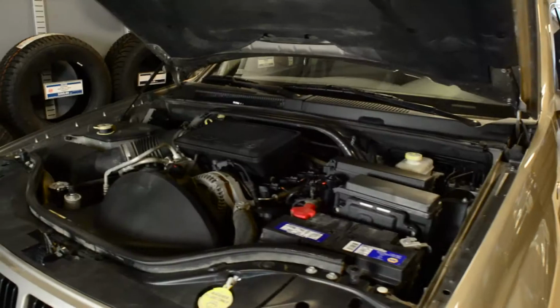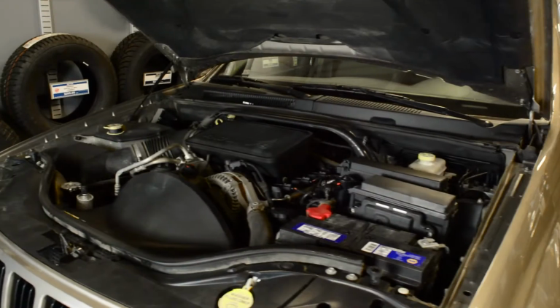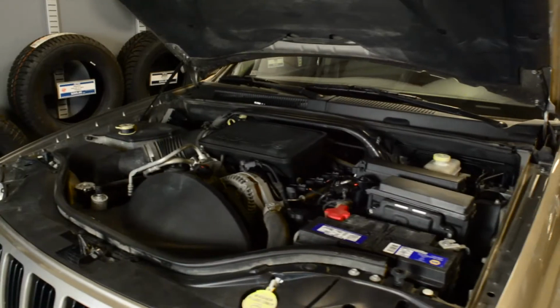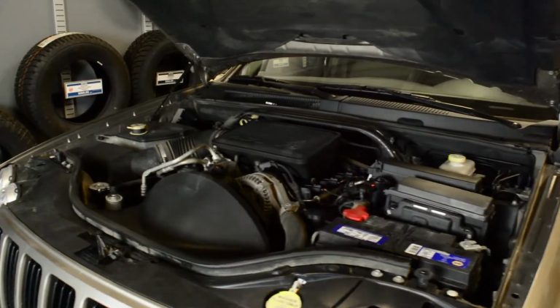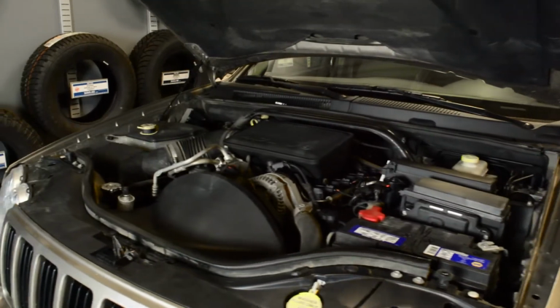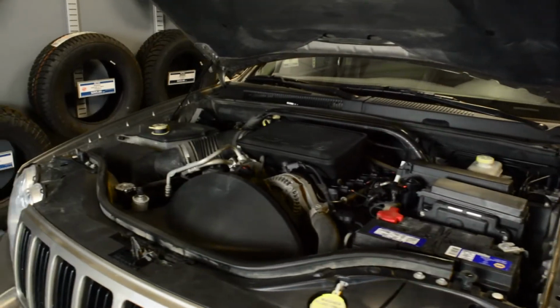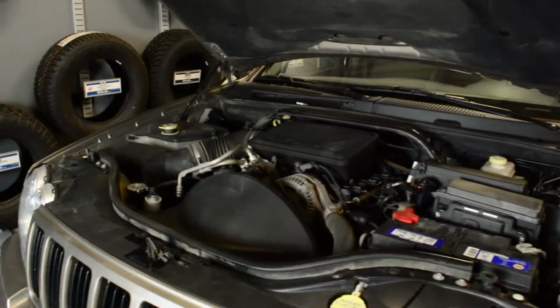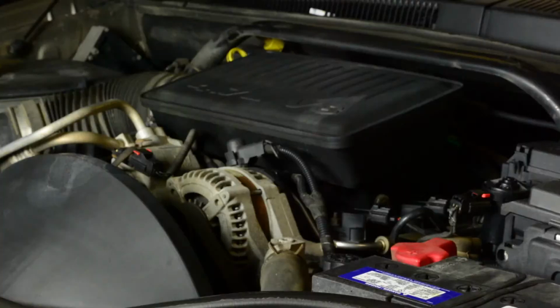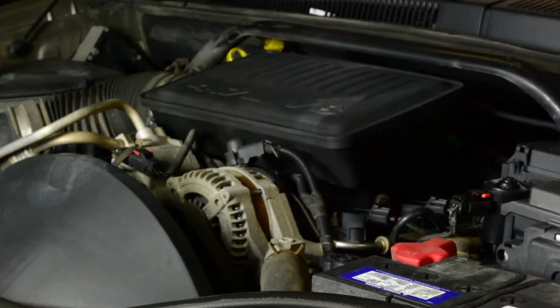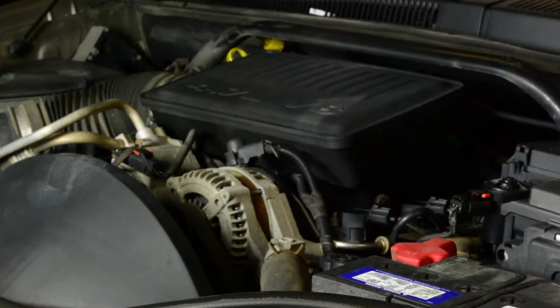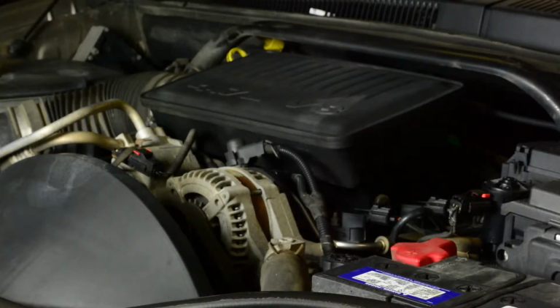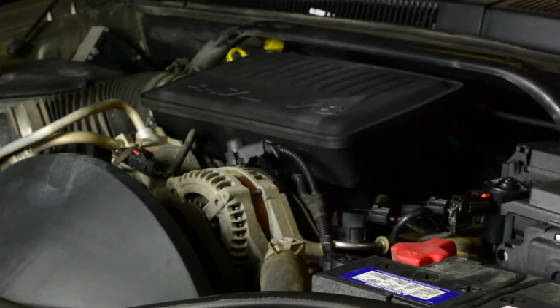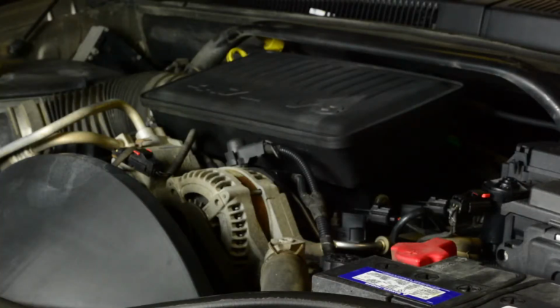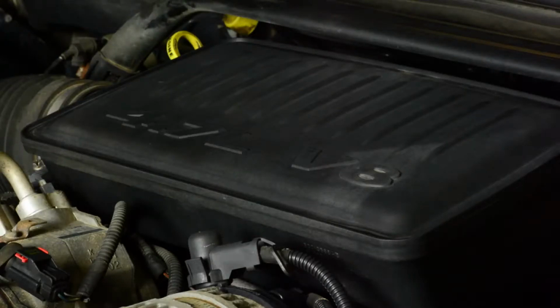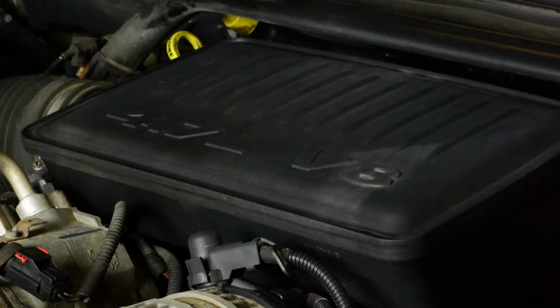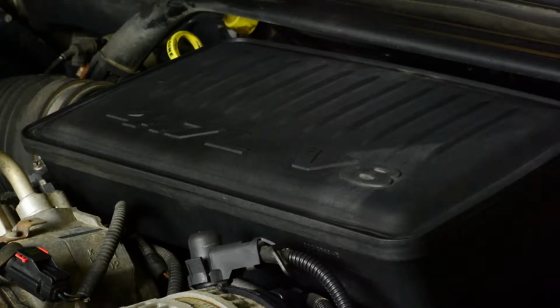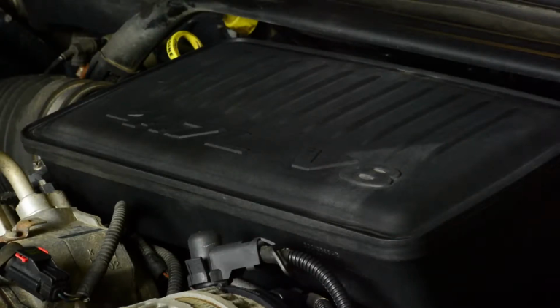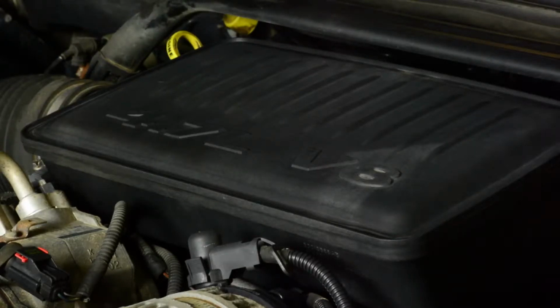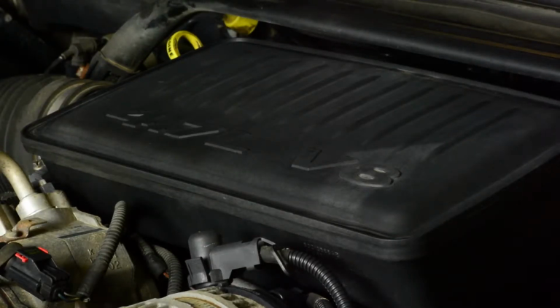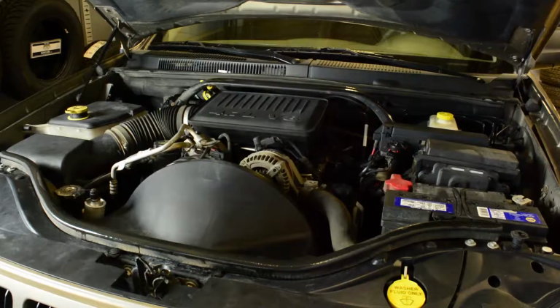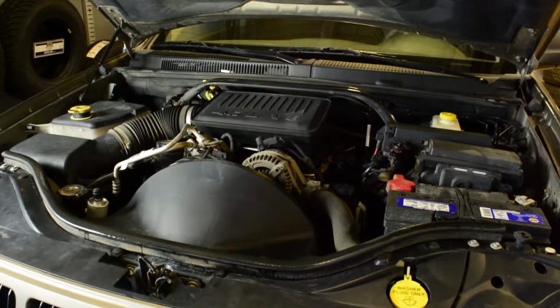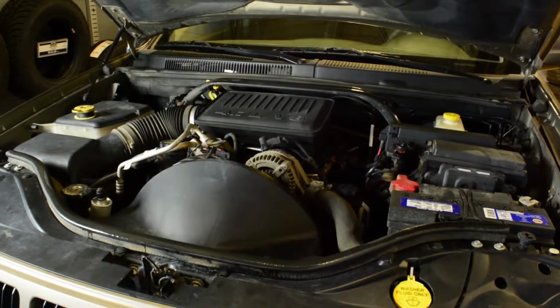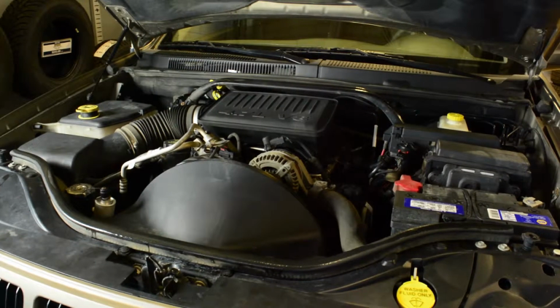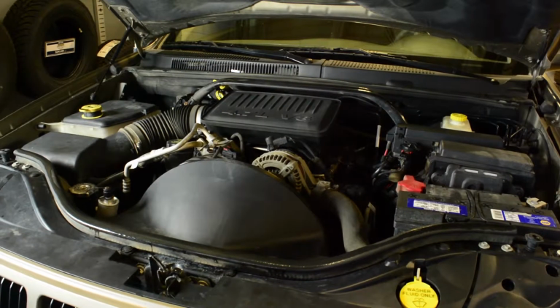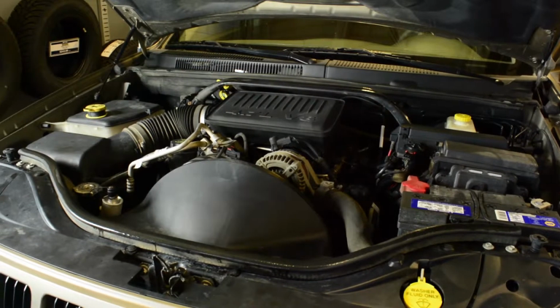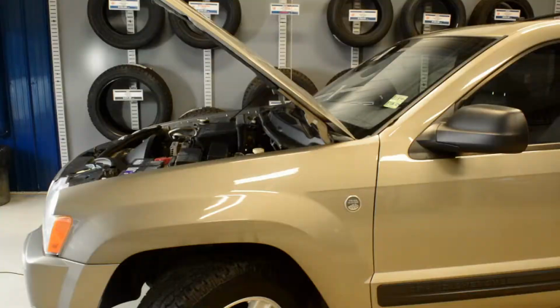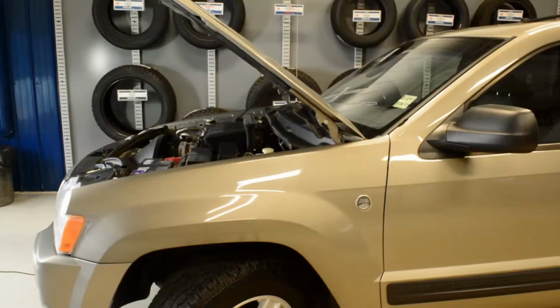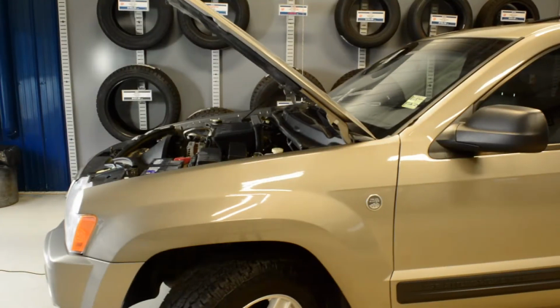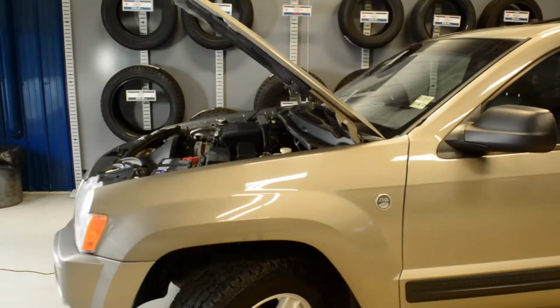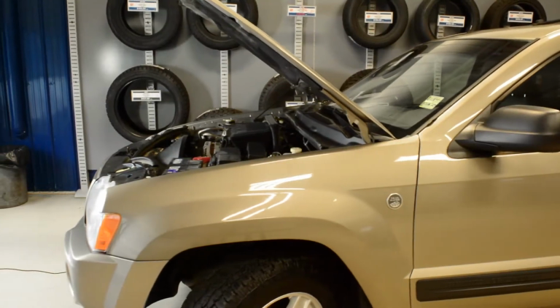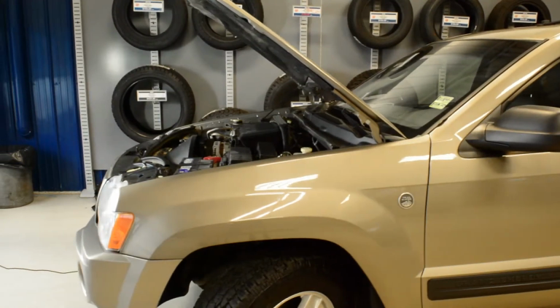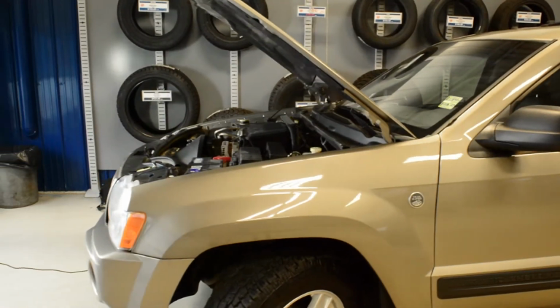With its 4.7-liter V8 Power Tech engine, you will get a combined fuel economy of 13 liters per 100 kilometers.